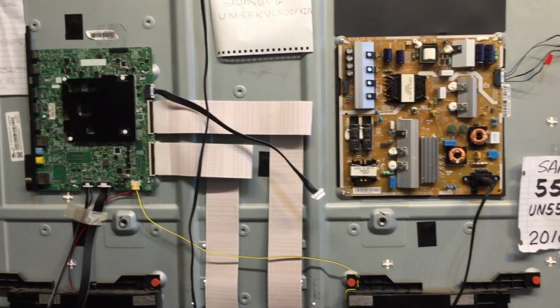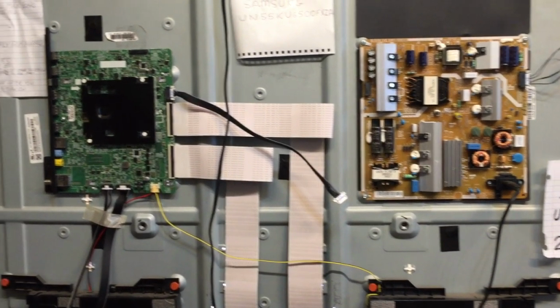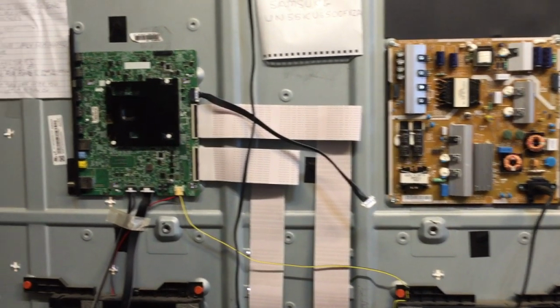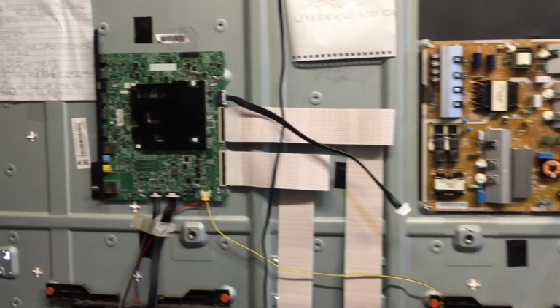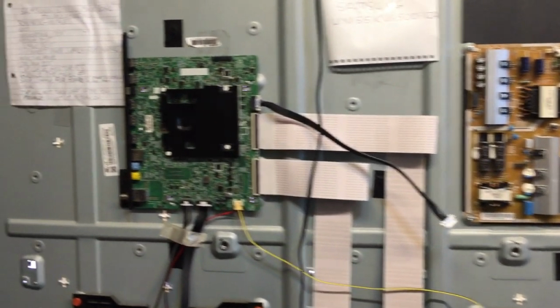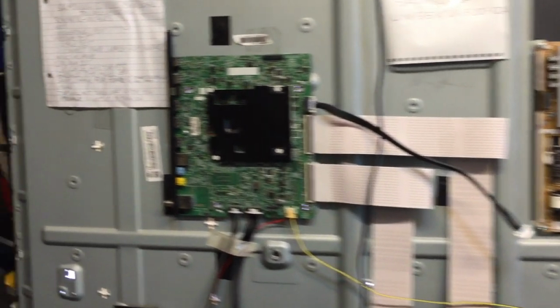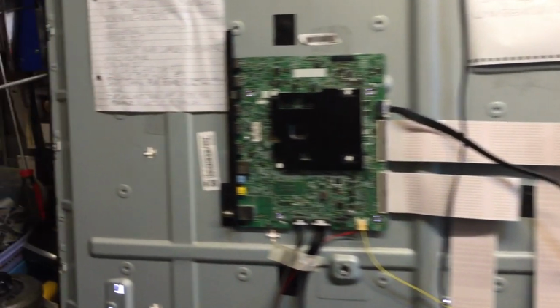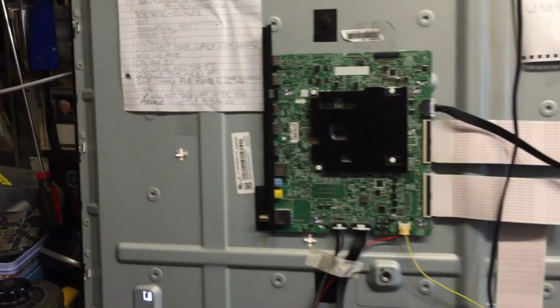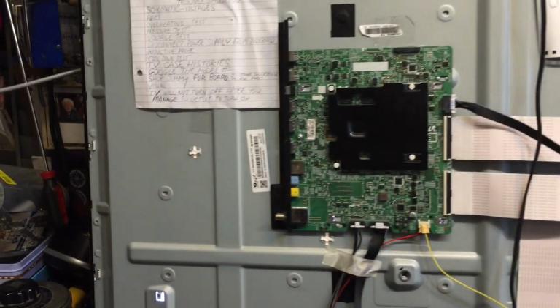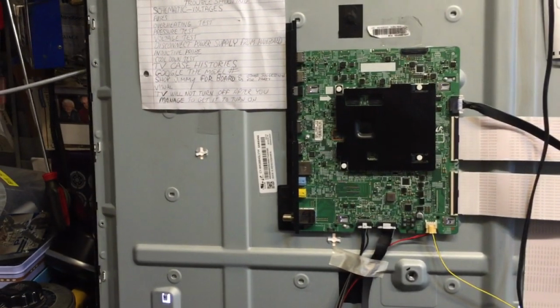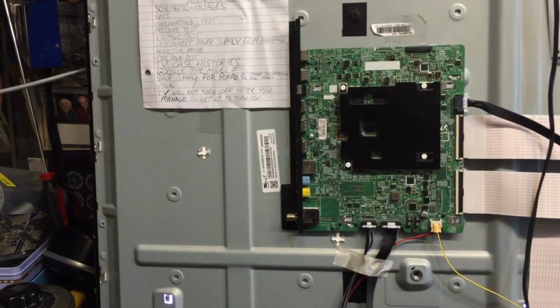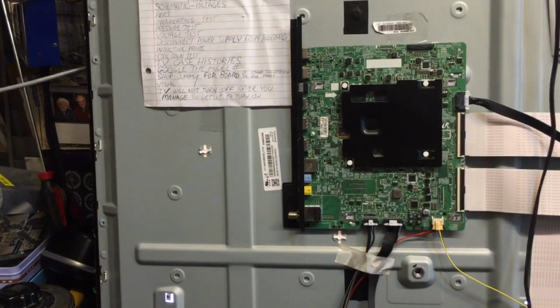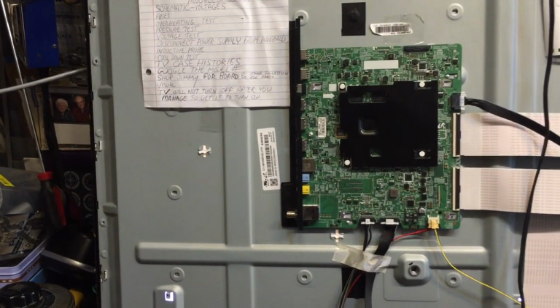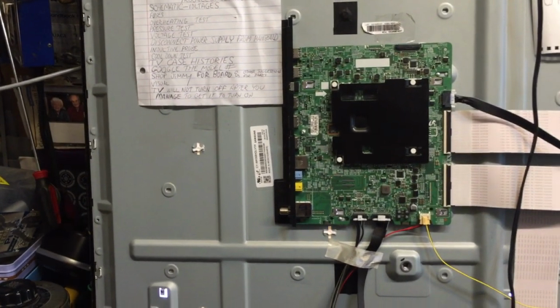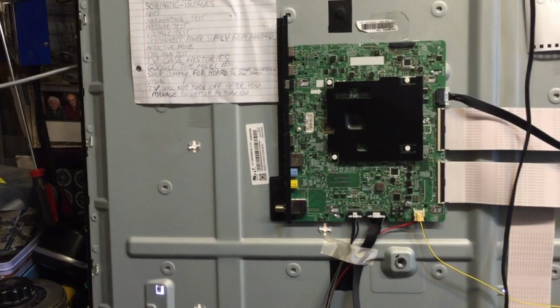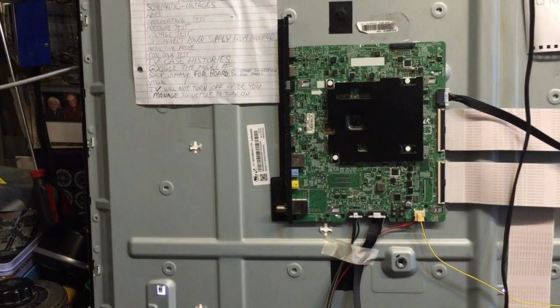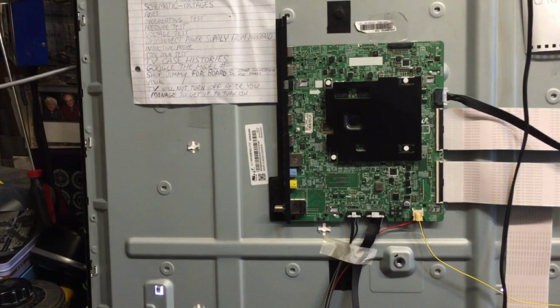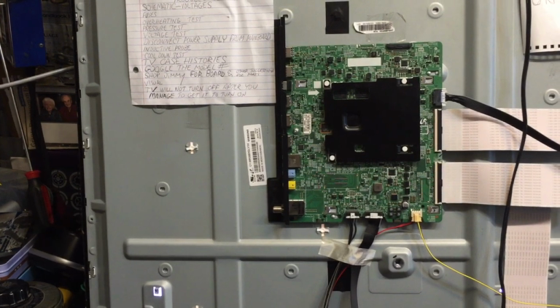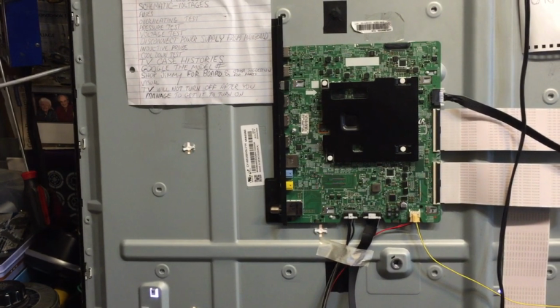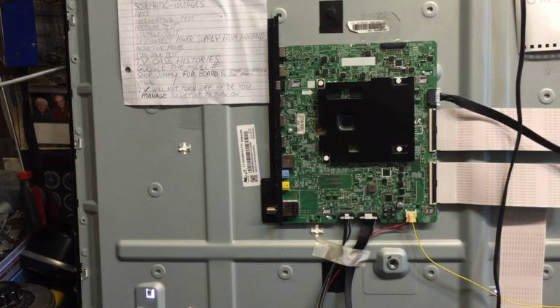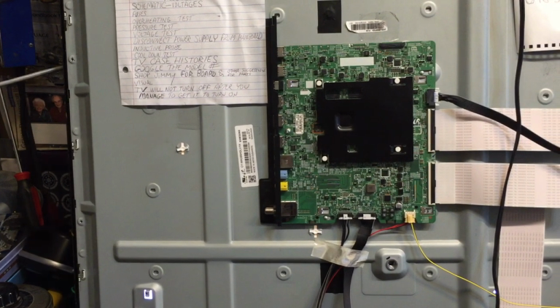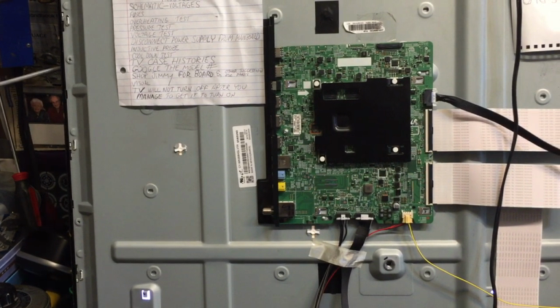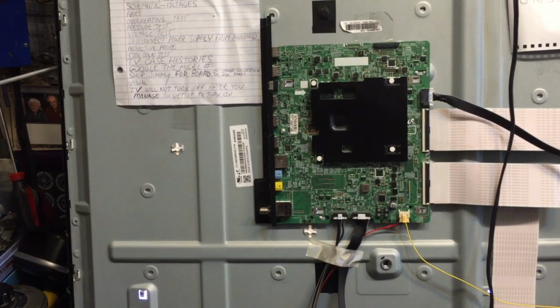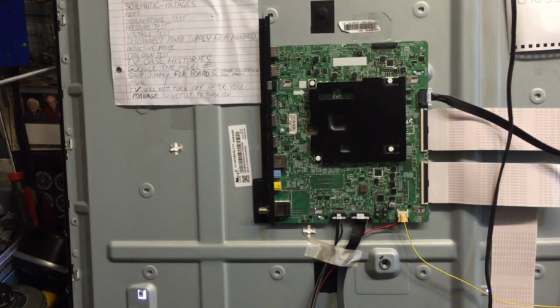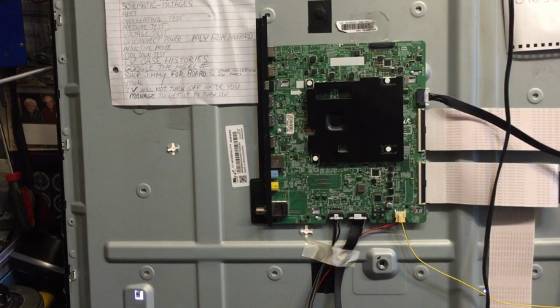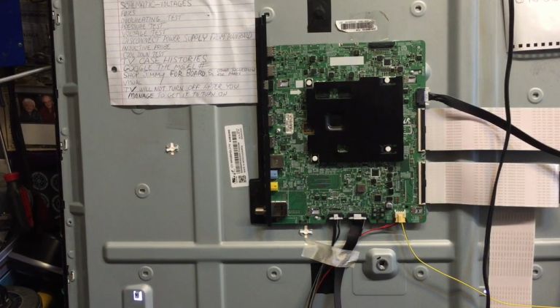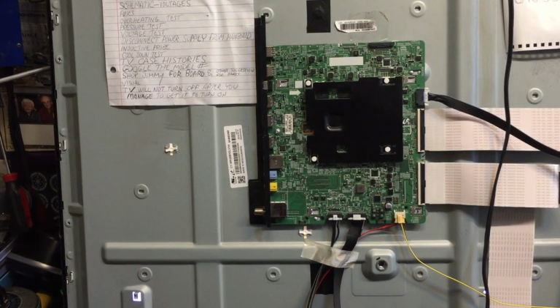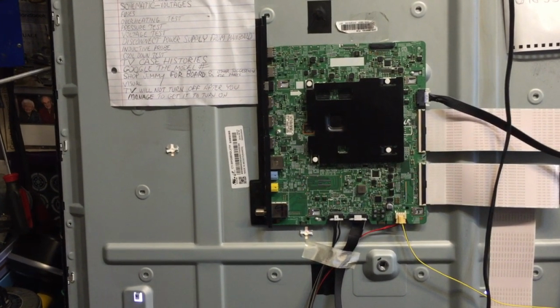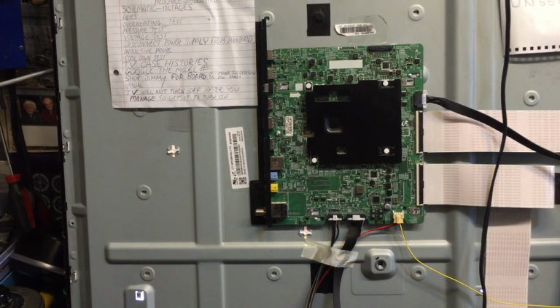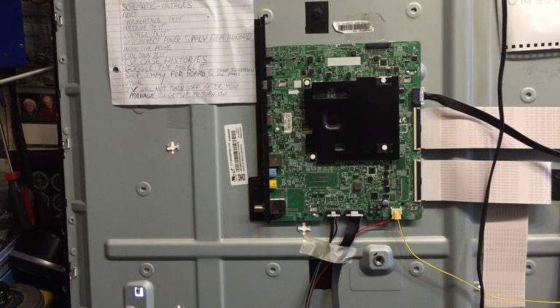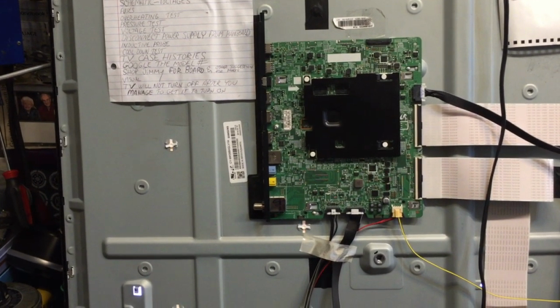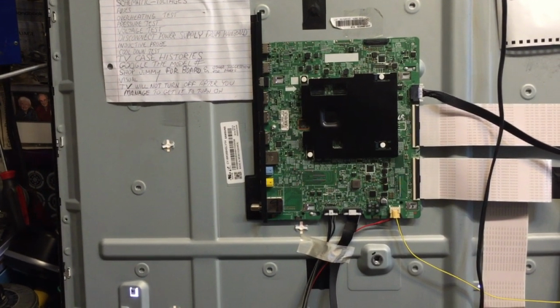In this case, the main board for this set — I was able to pick one up through Shop Jimmy for, I think it was like $70 or something like that.